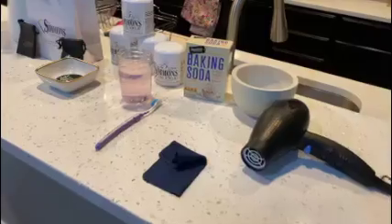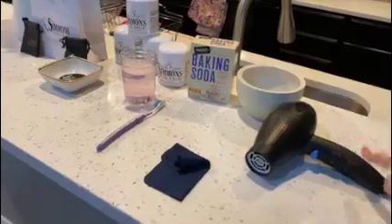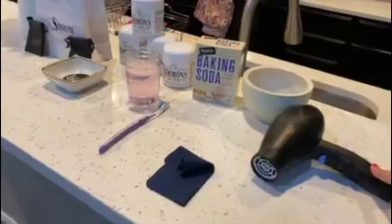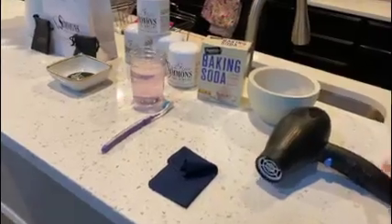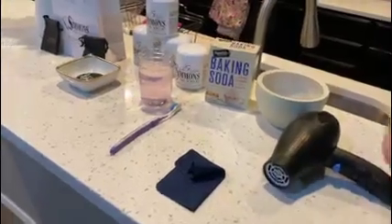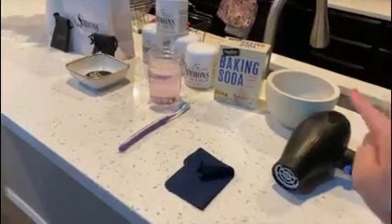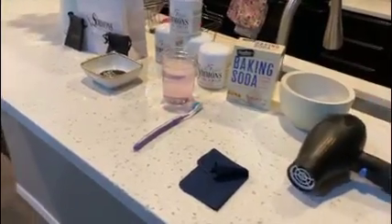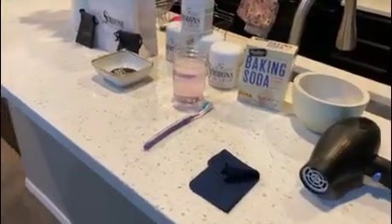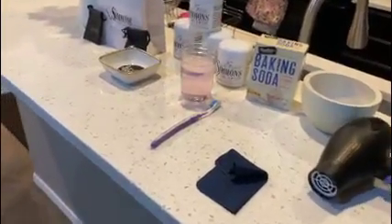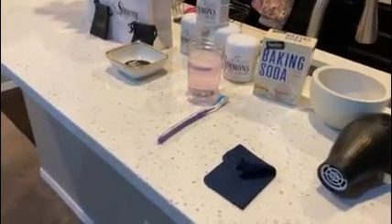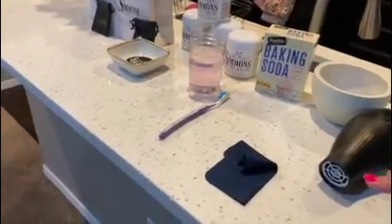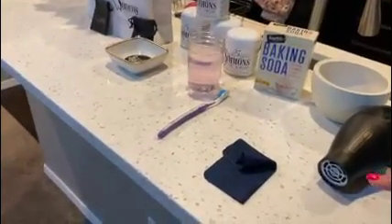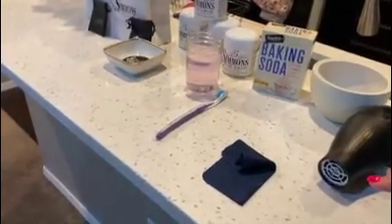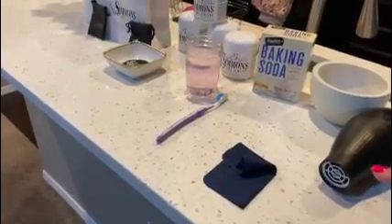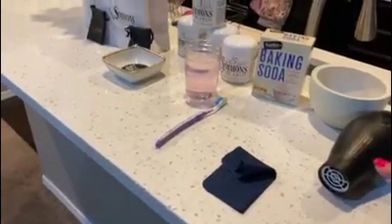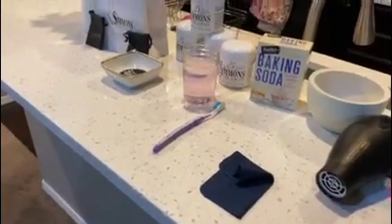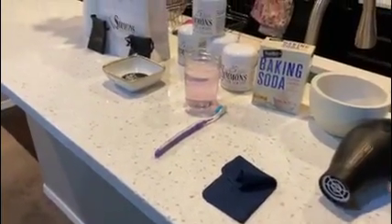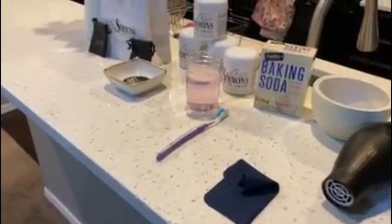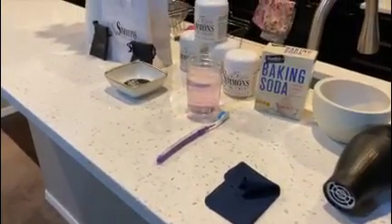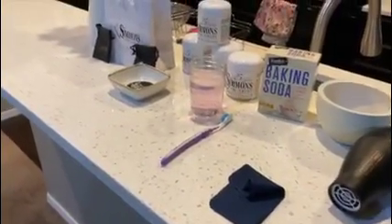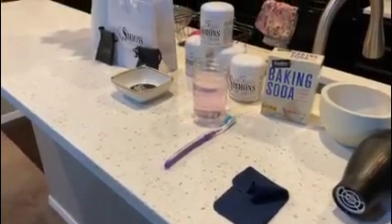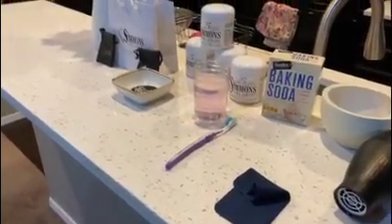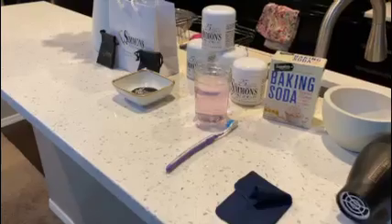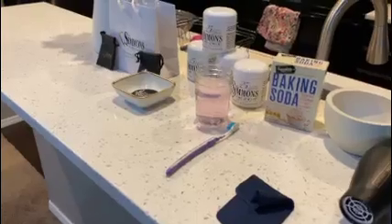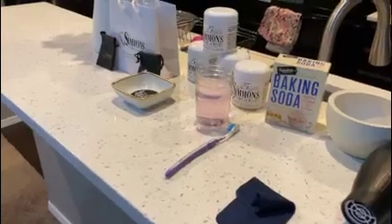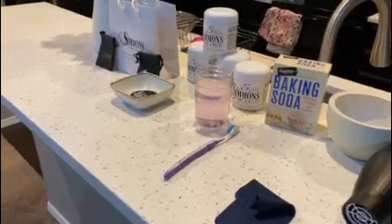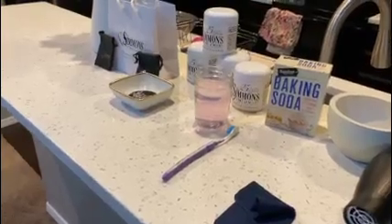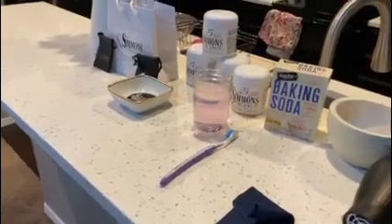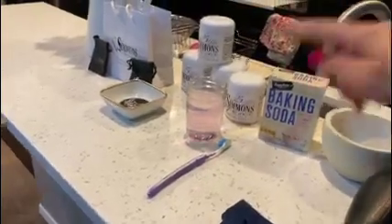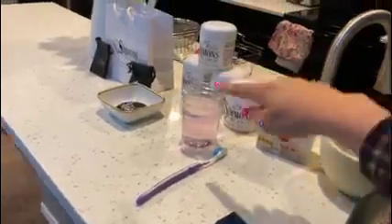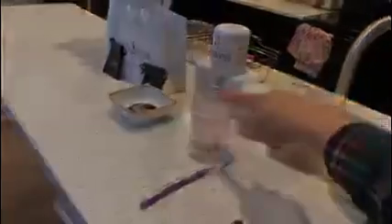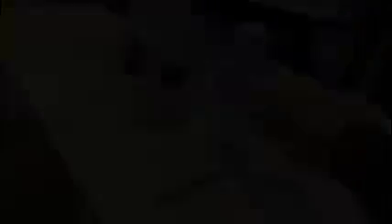So before you get started, you'll want to grab a hair dryer, baking soda, a soft cloth, a toothbrush, and some hot water mixed with dish soap.